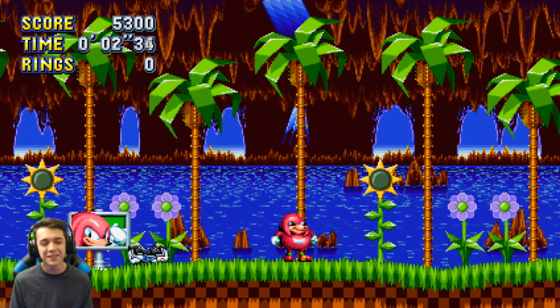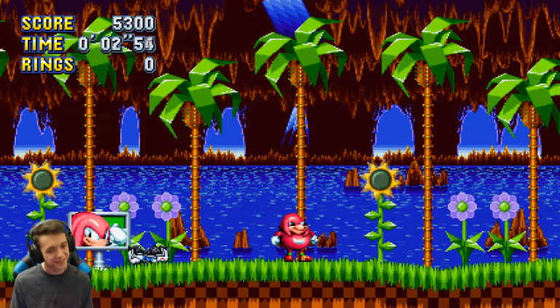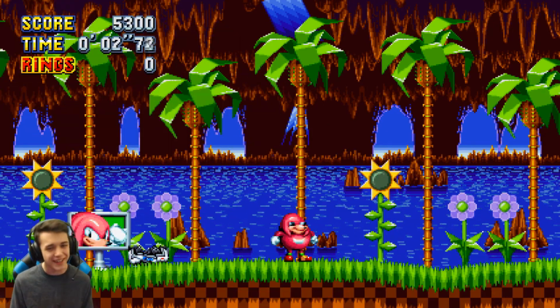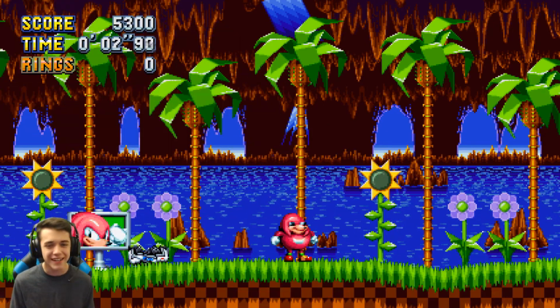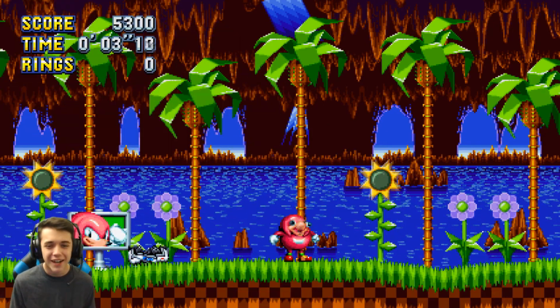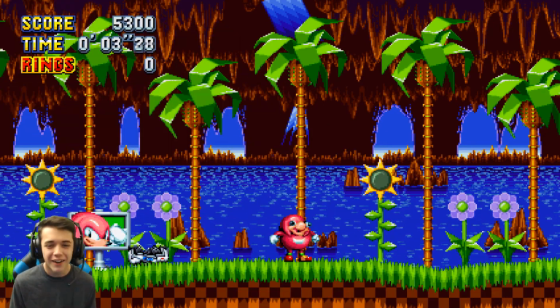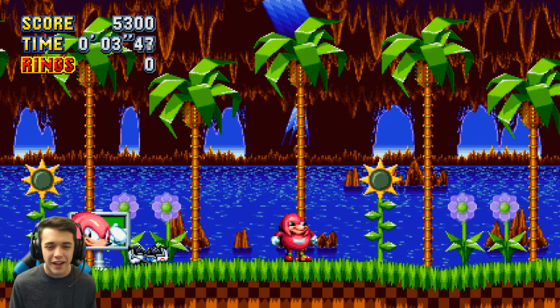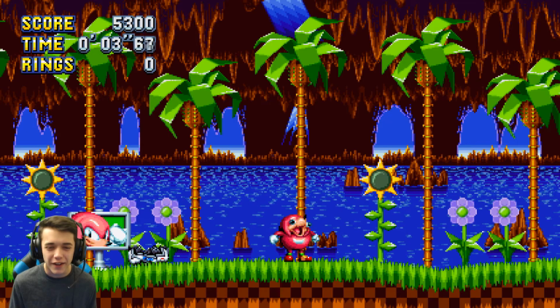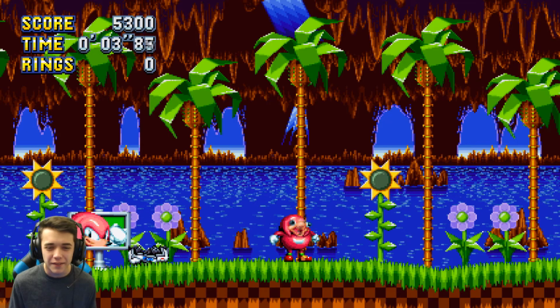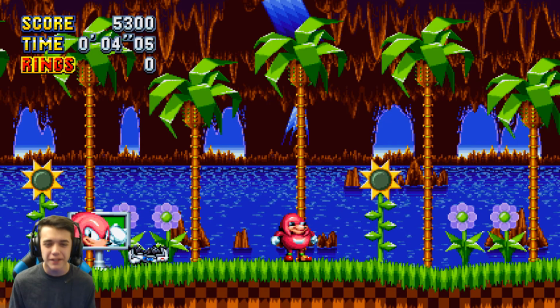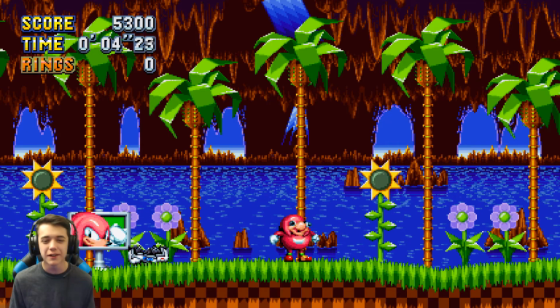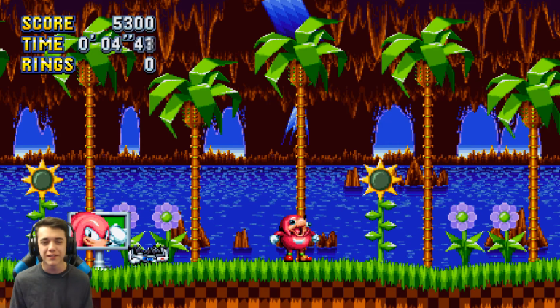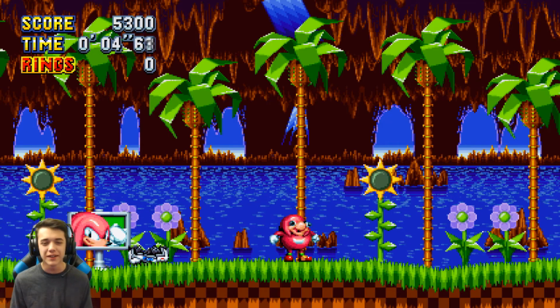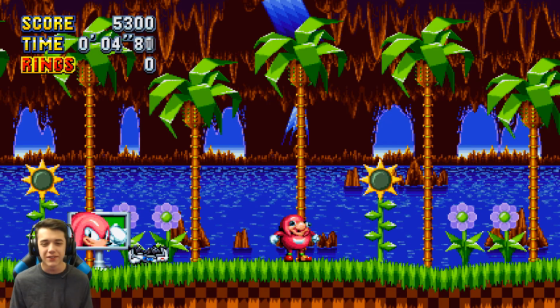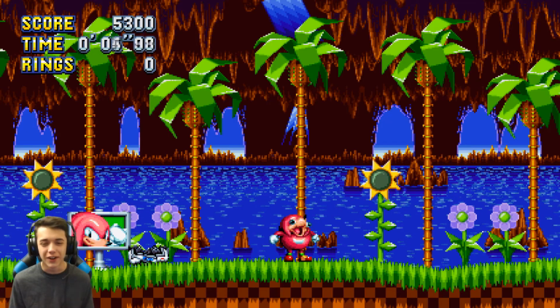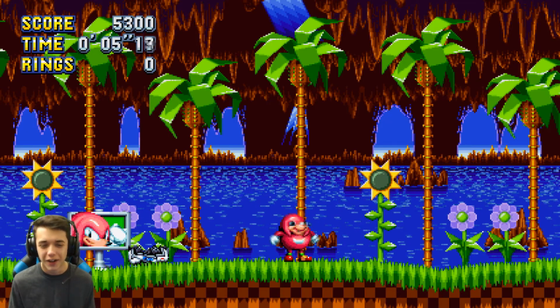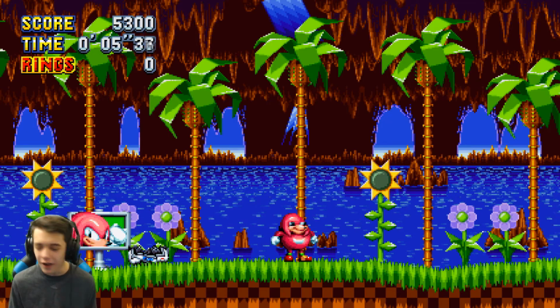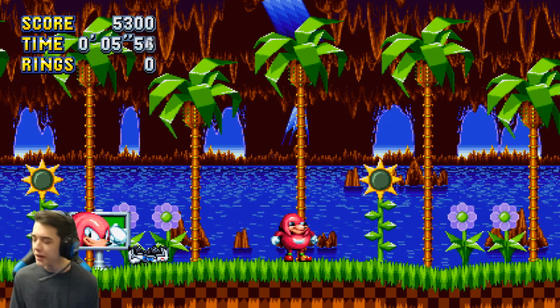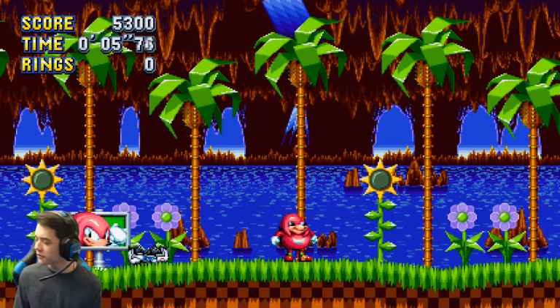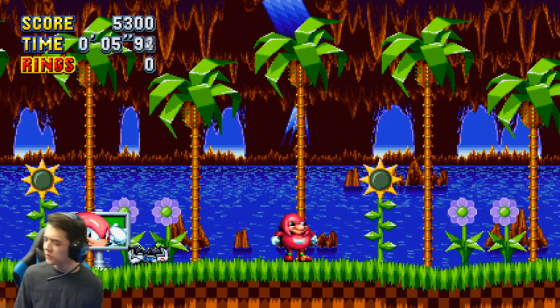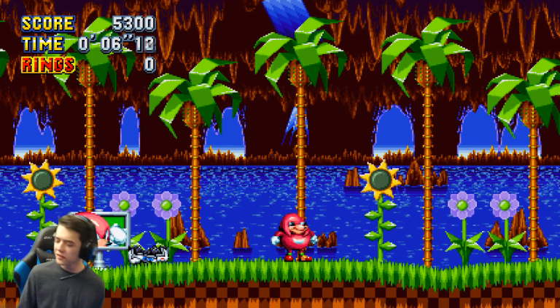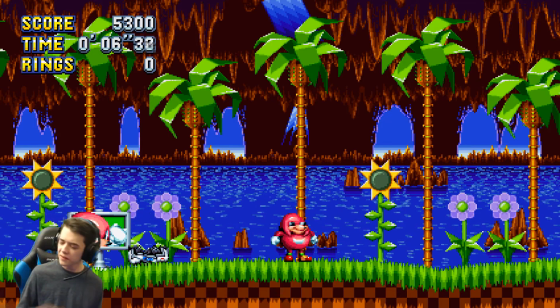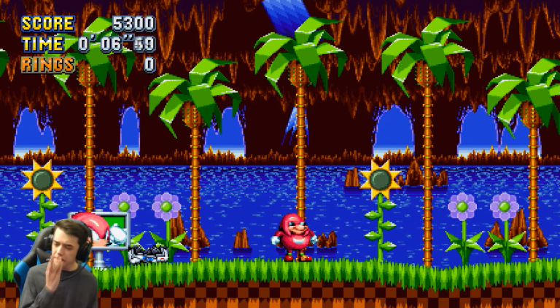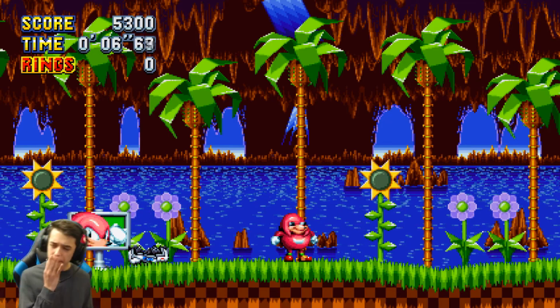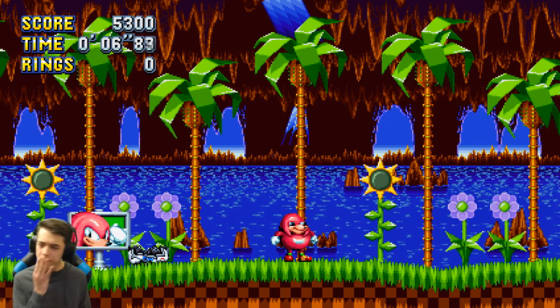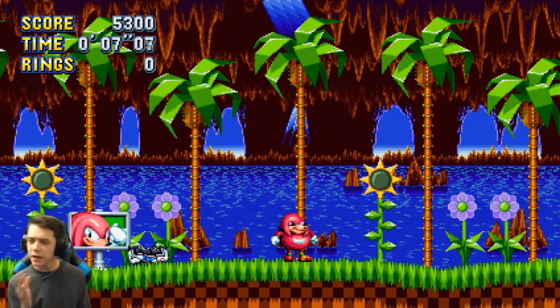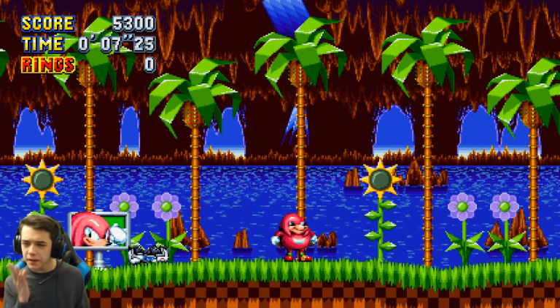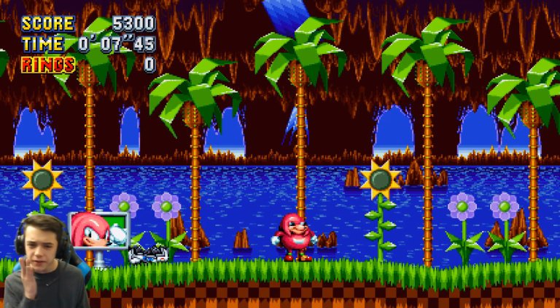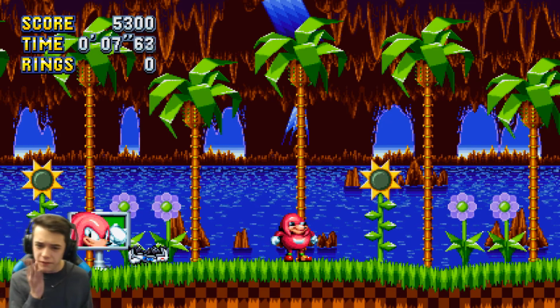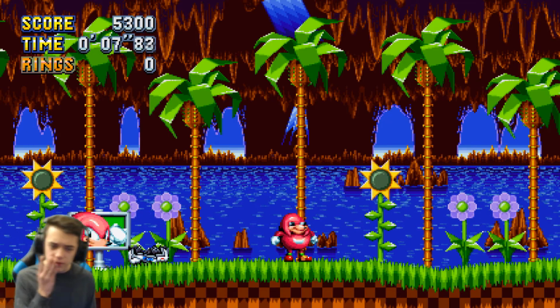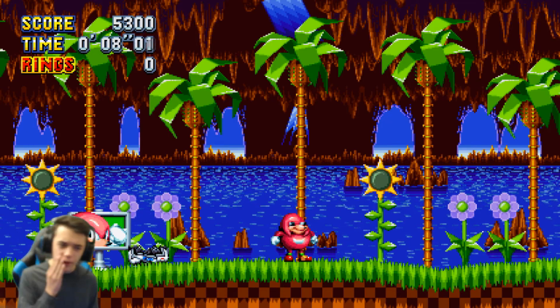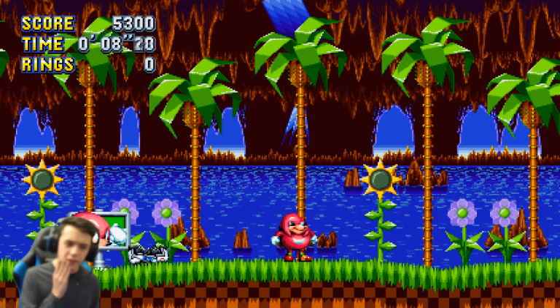Oh yeah, I forgot to make Knuckles sing a song. All right you guys ready for this? I can make him sing a few songs.